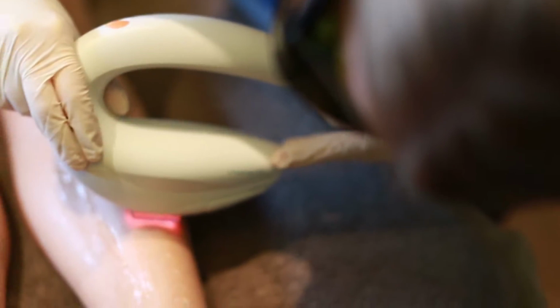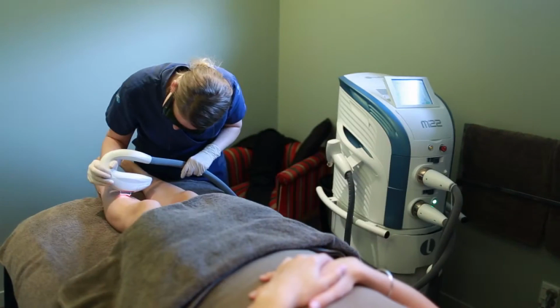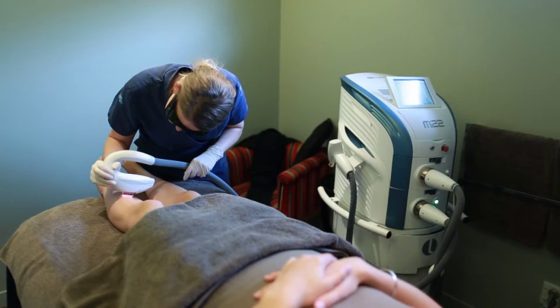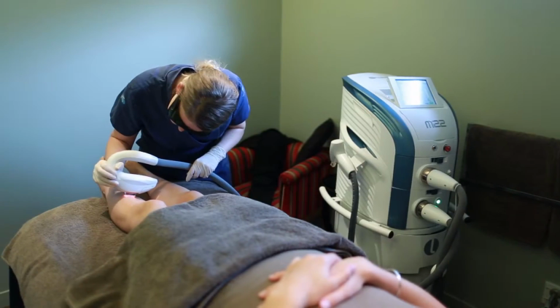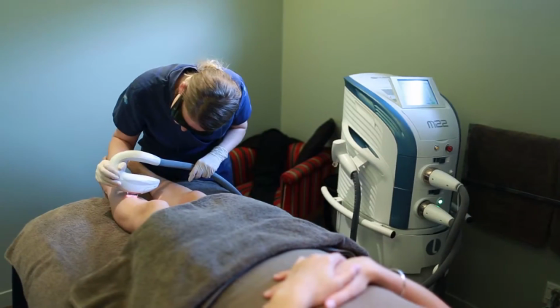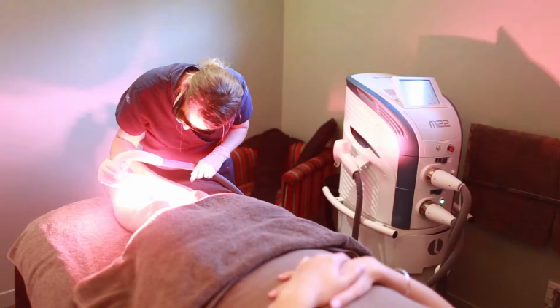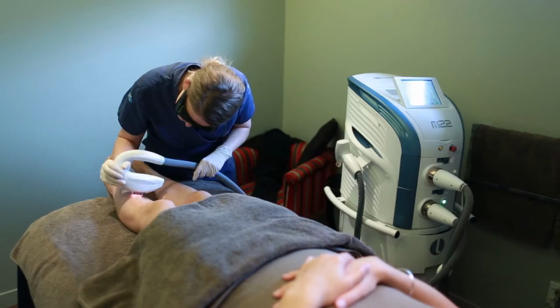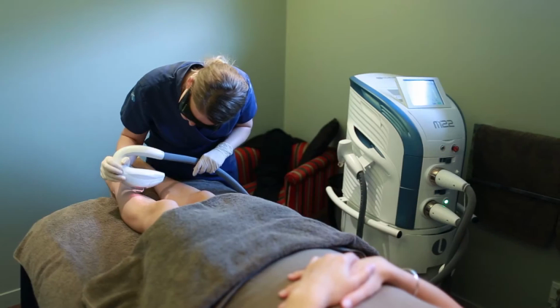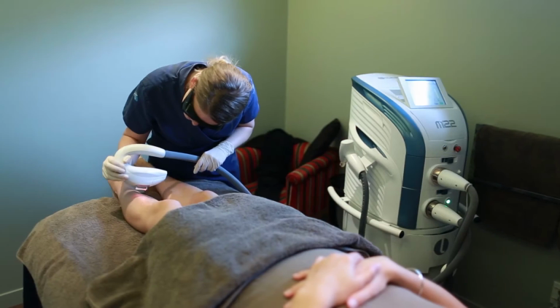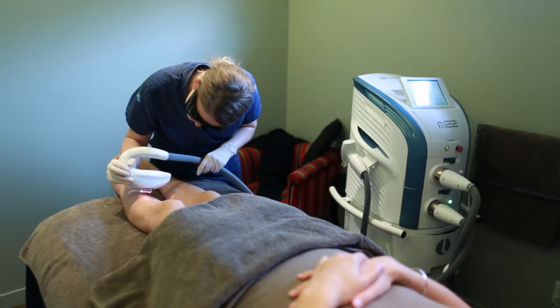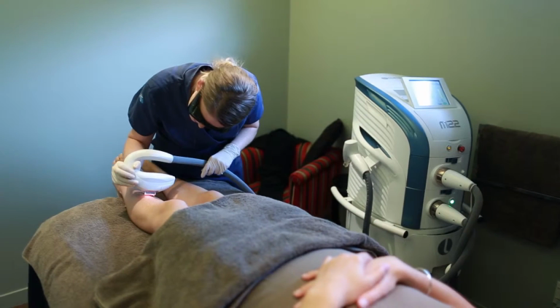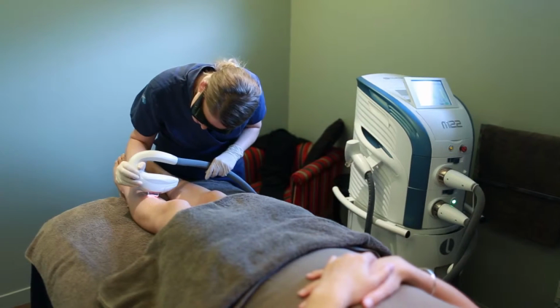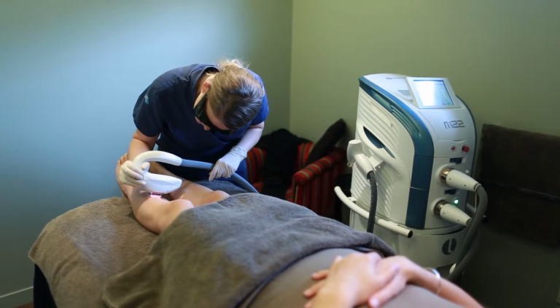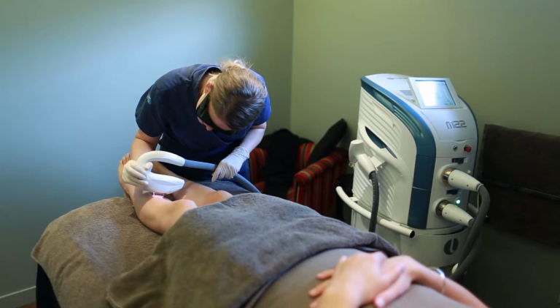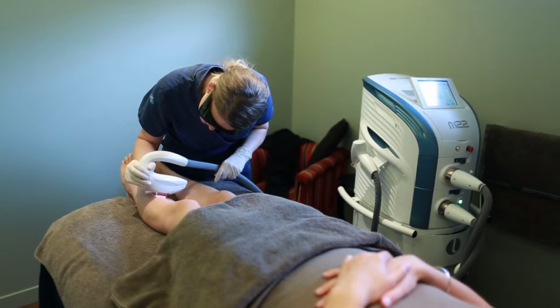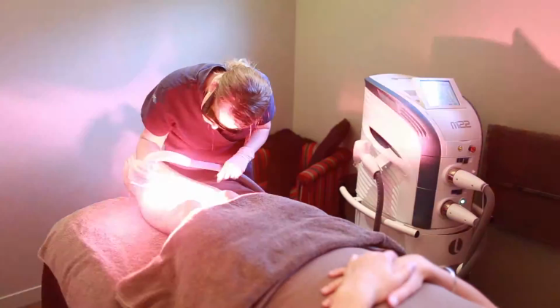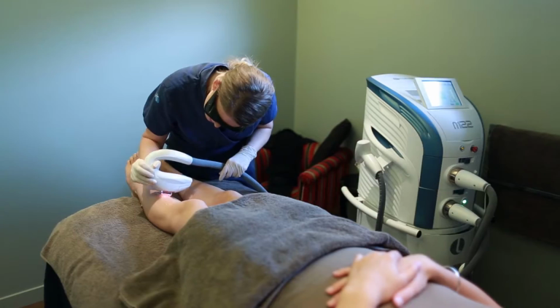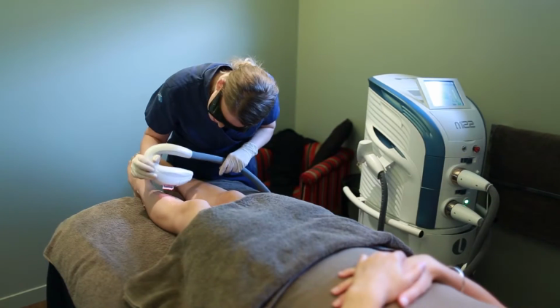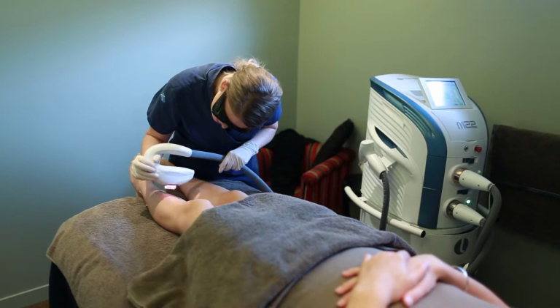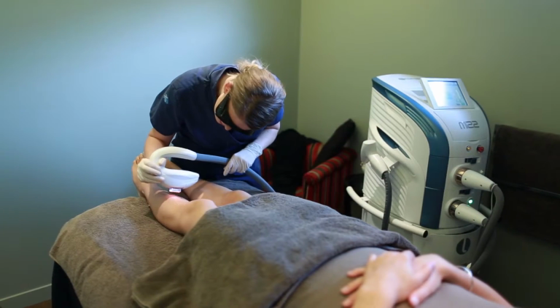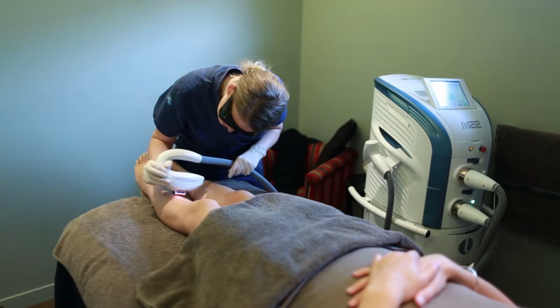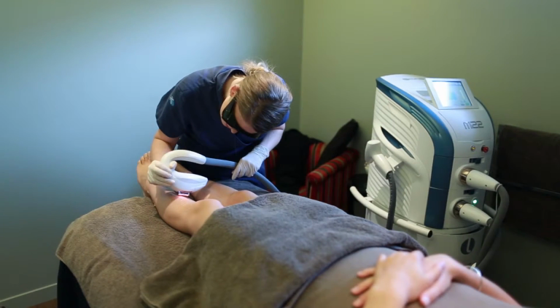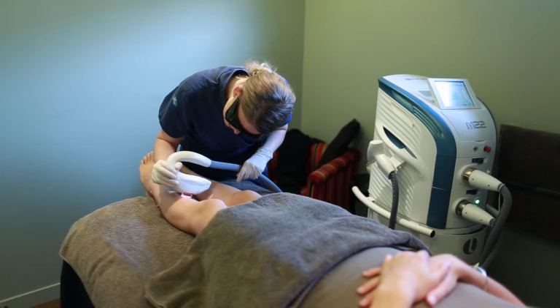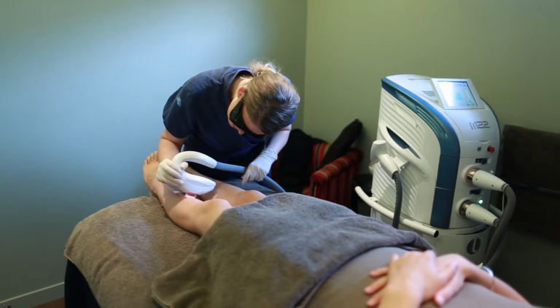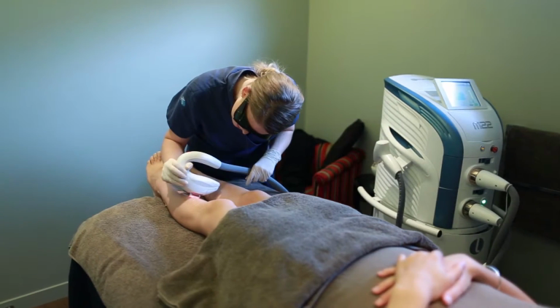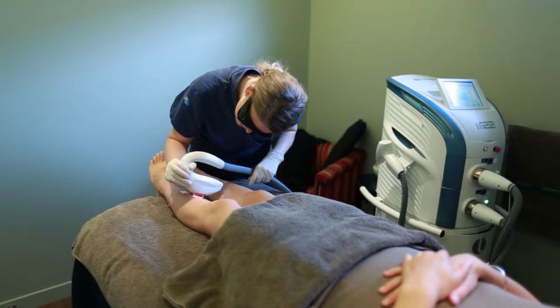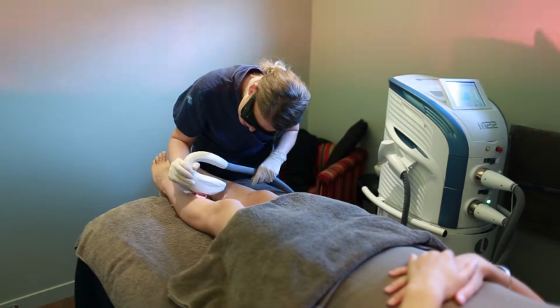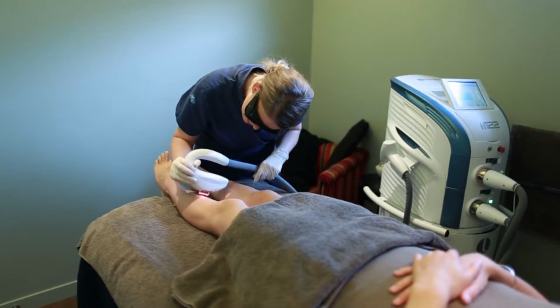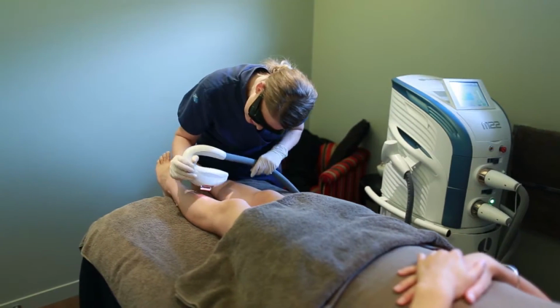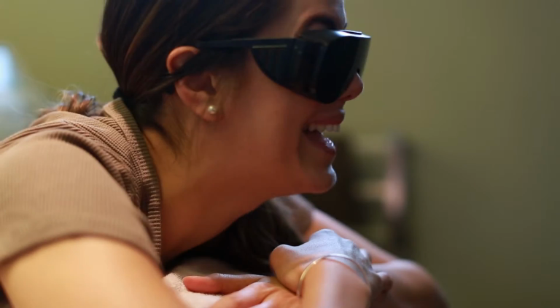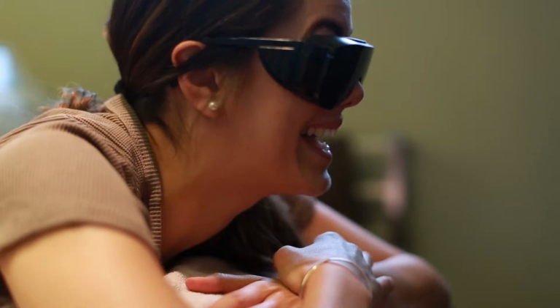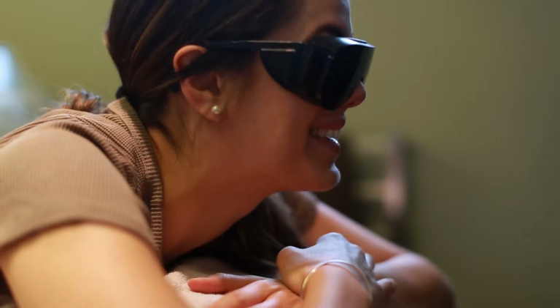IPL Hair Removal is effective on black, brown and red hair.